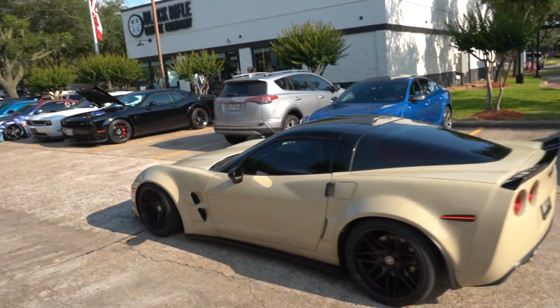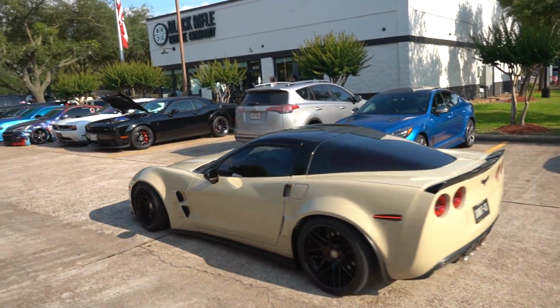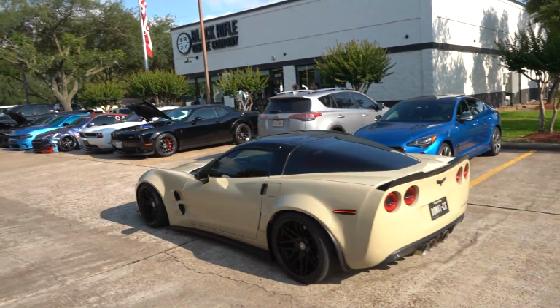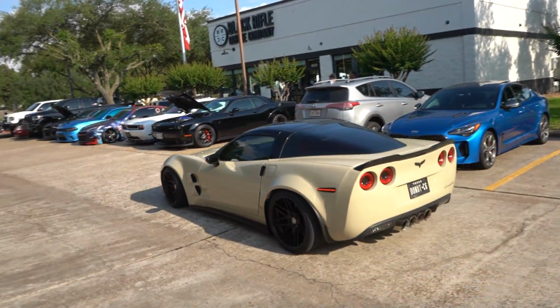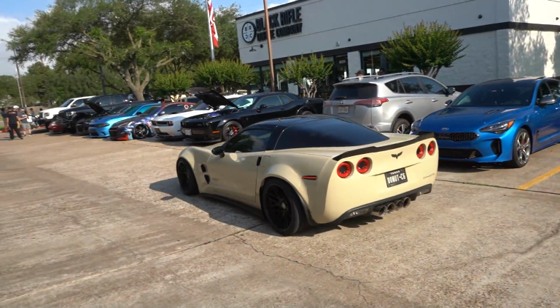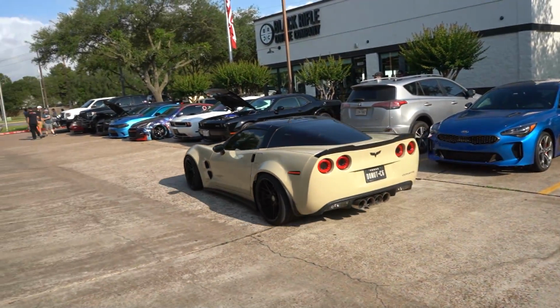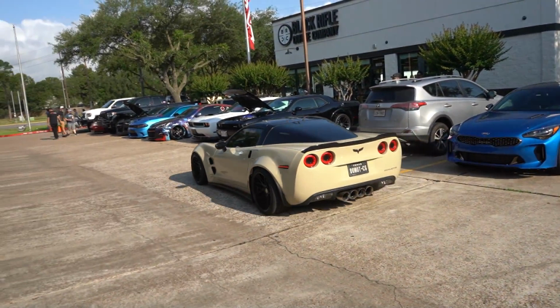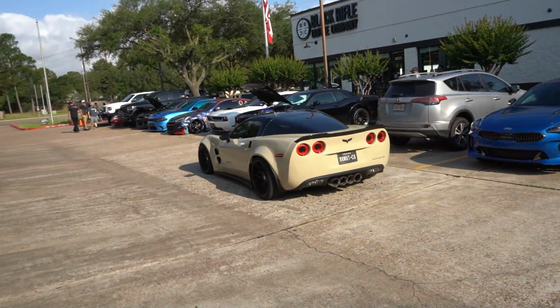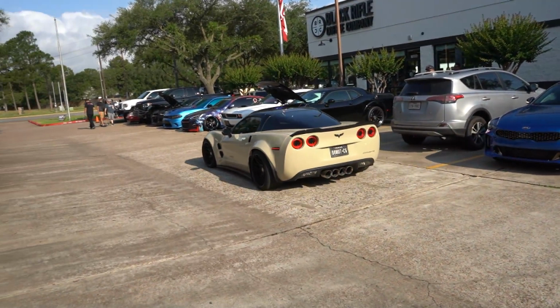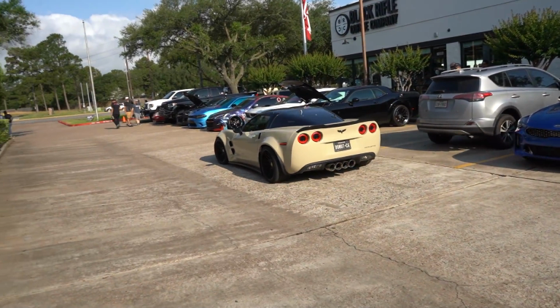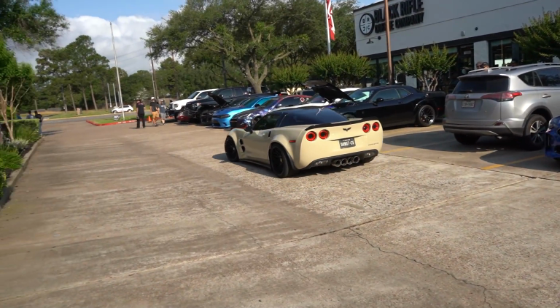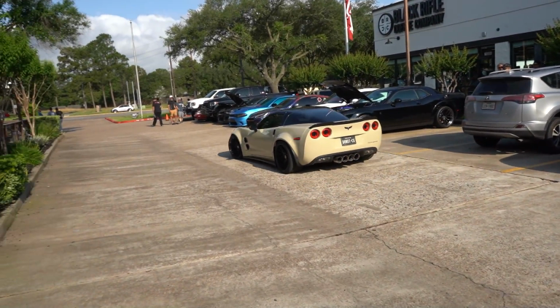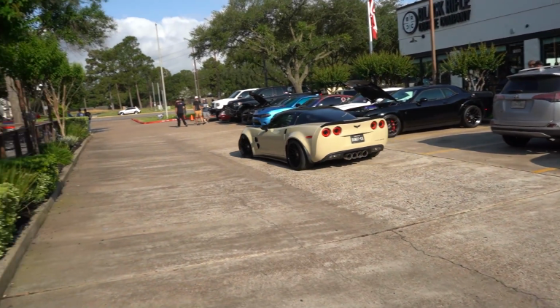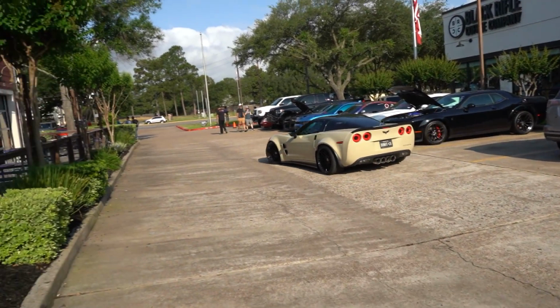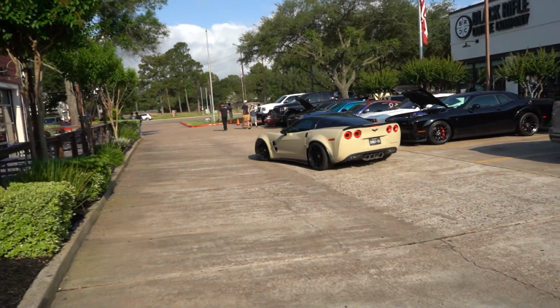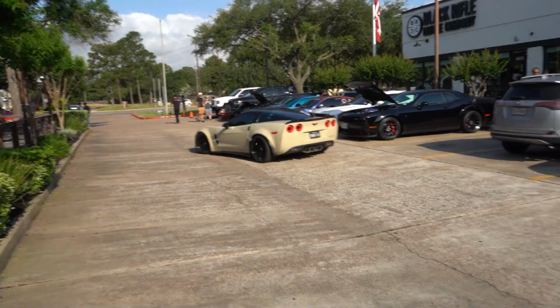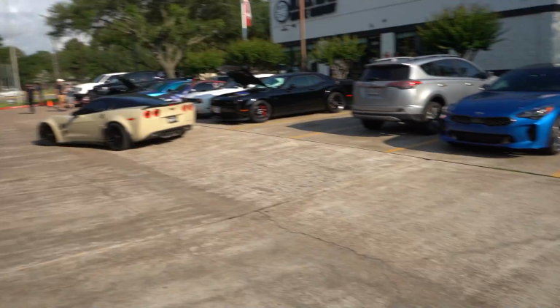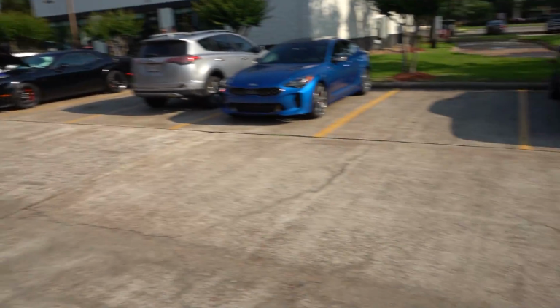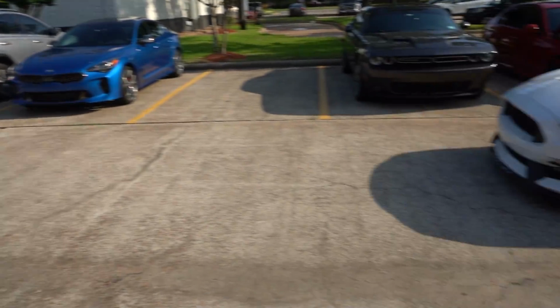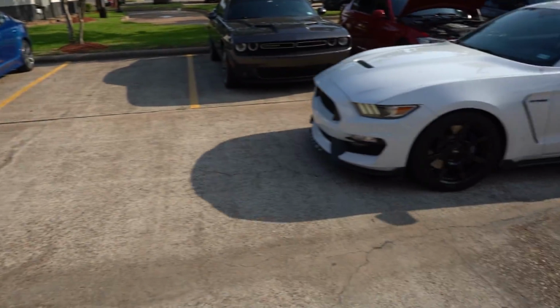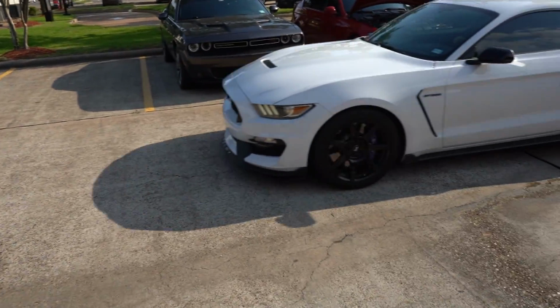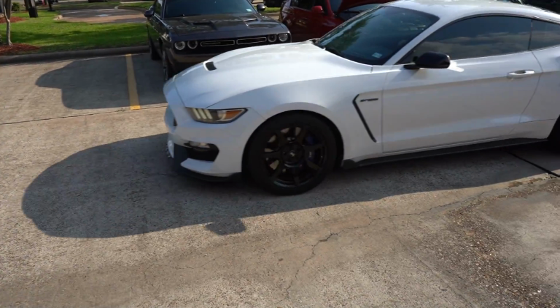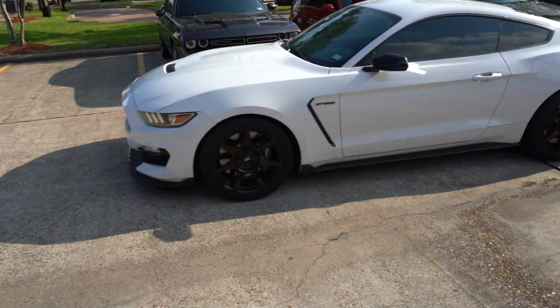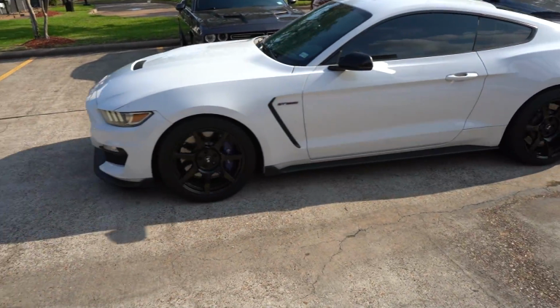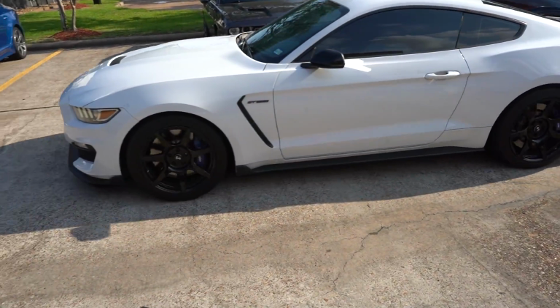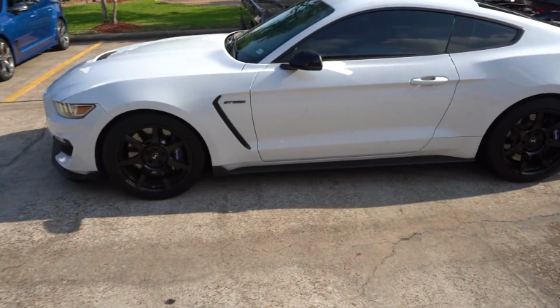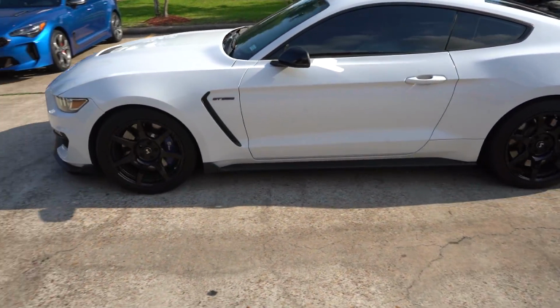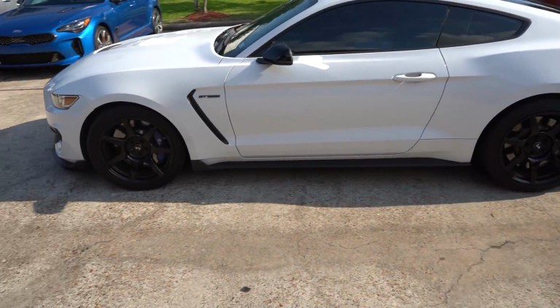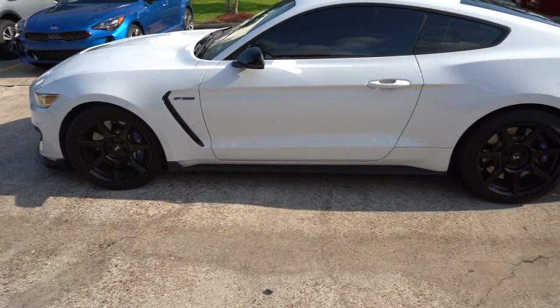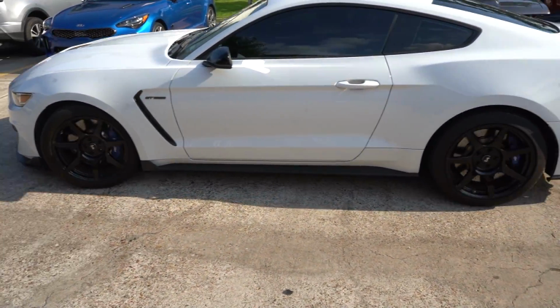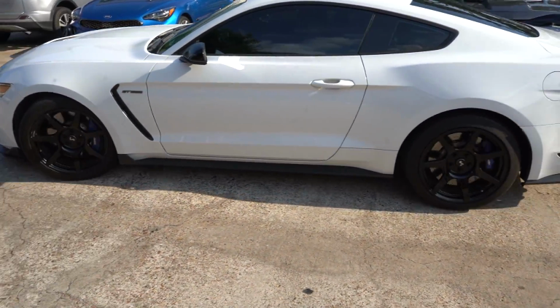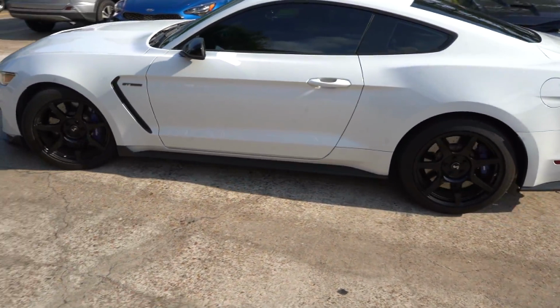Got the widebody C6, and then what sounds like a boosted GT350.